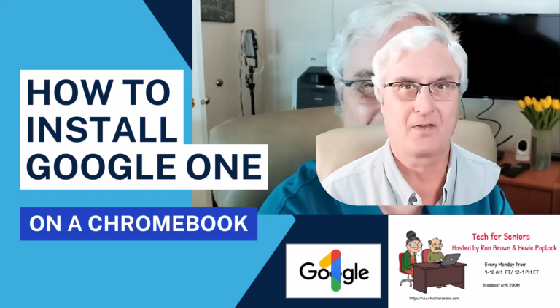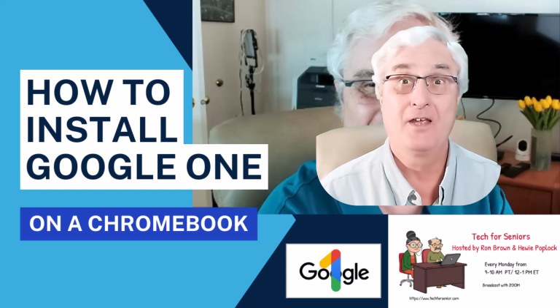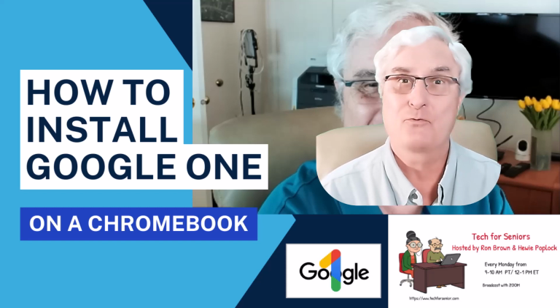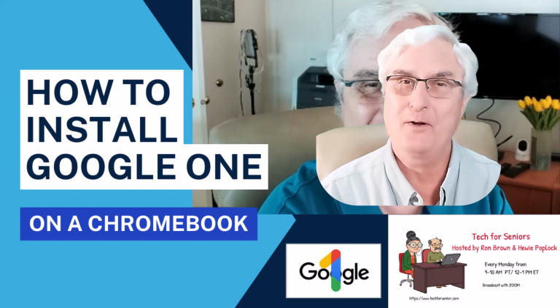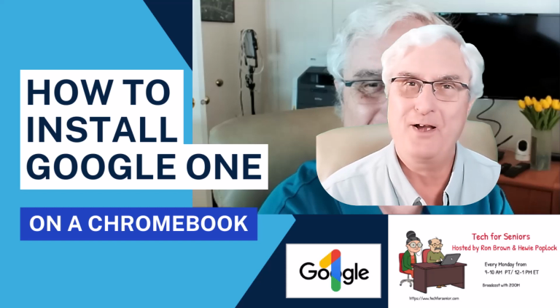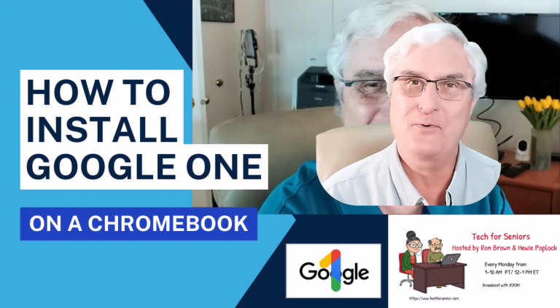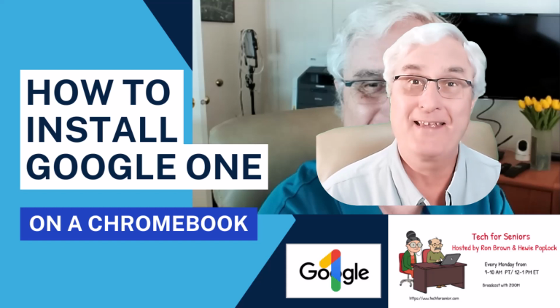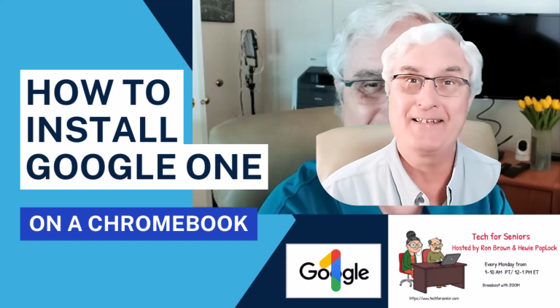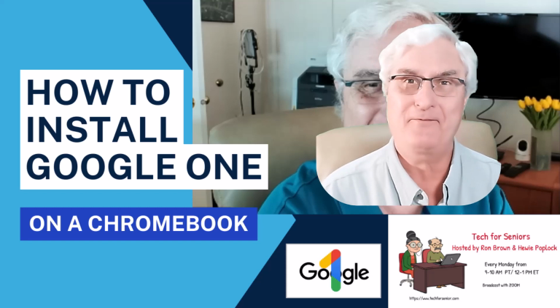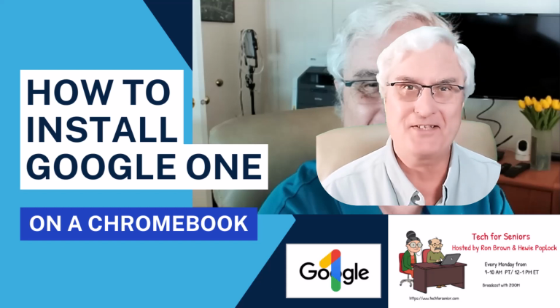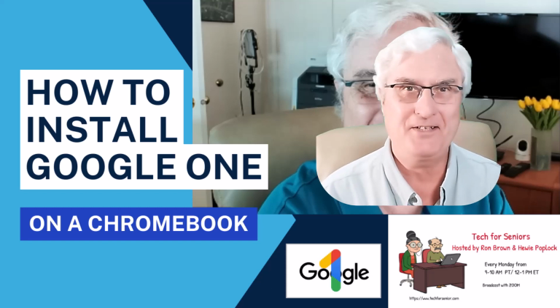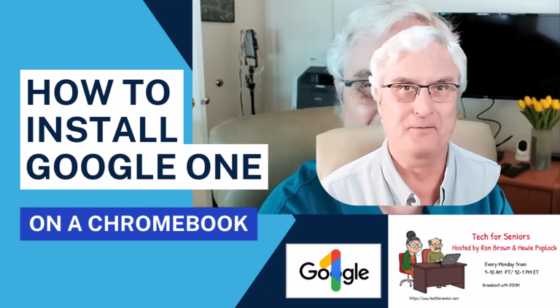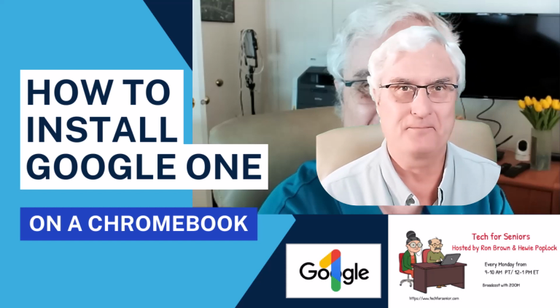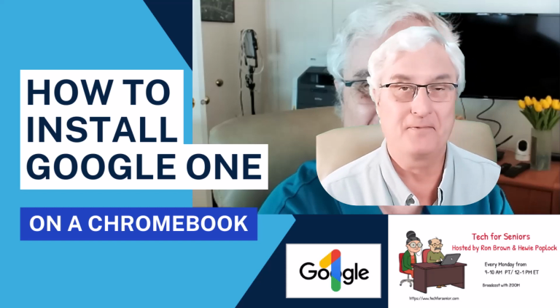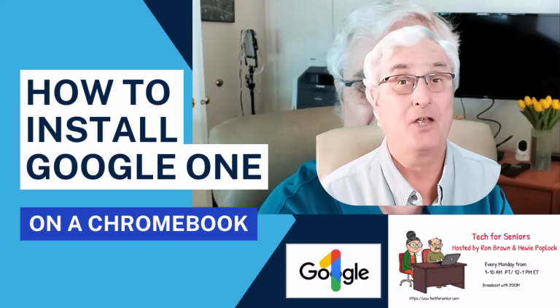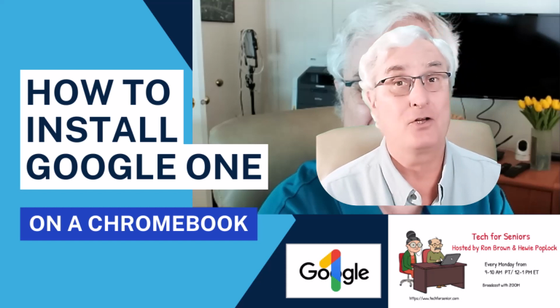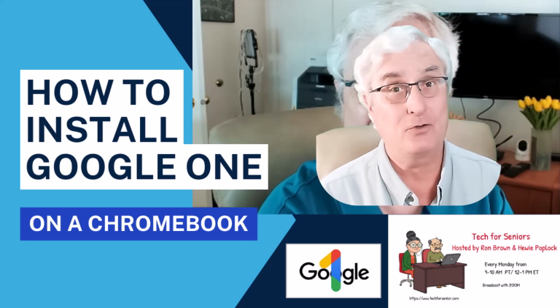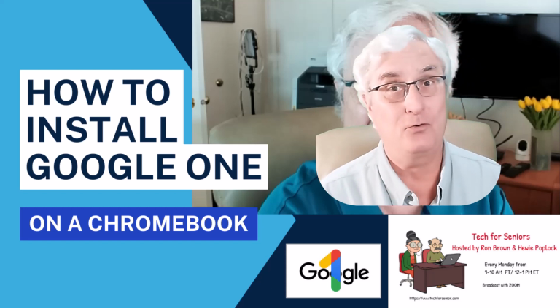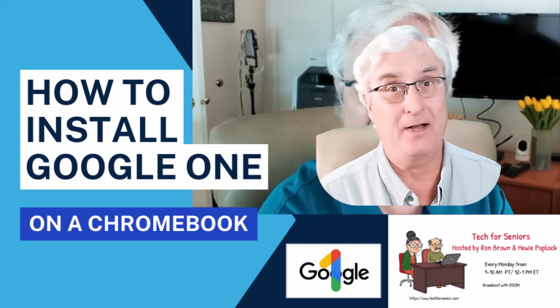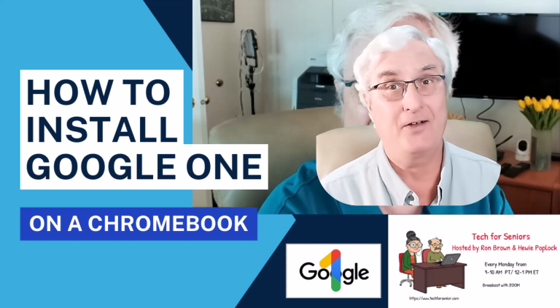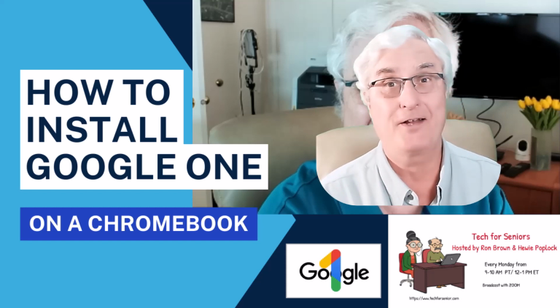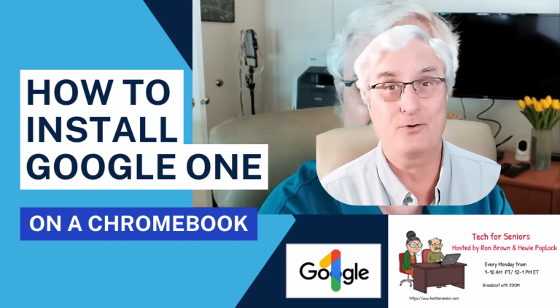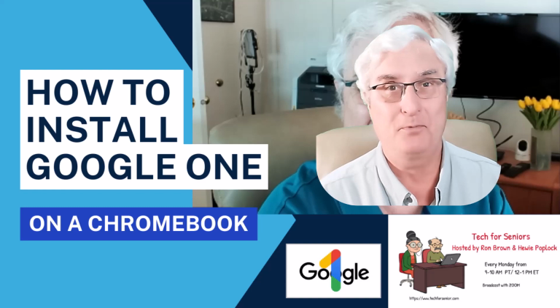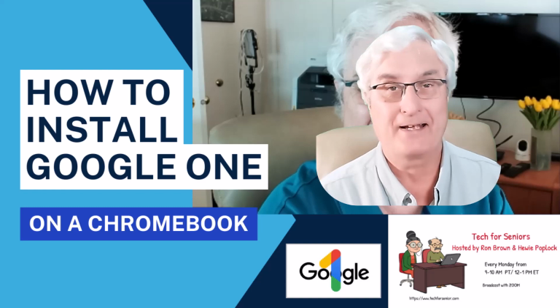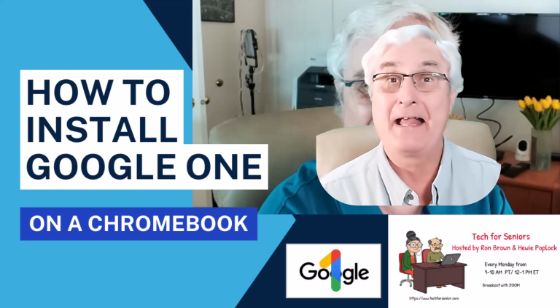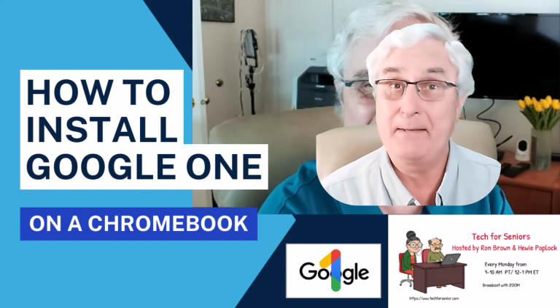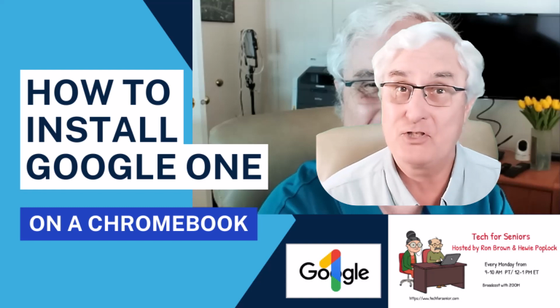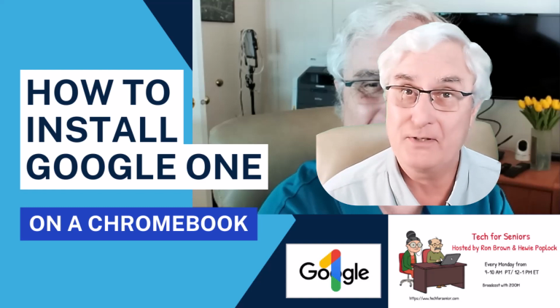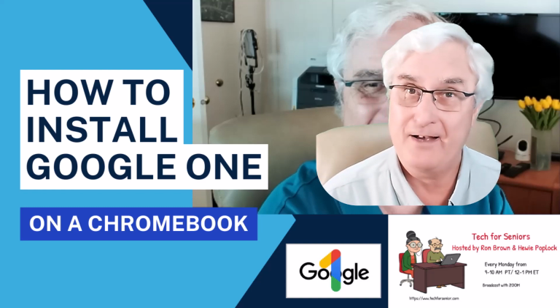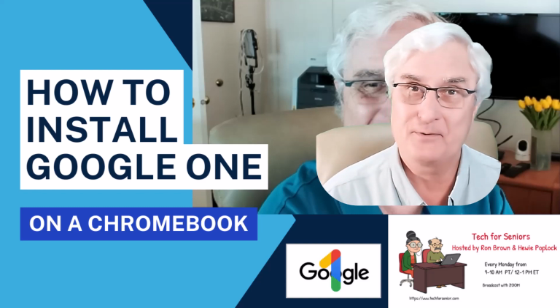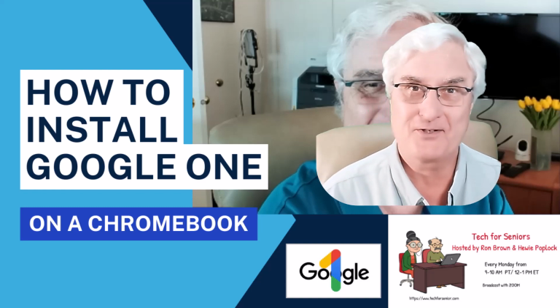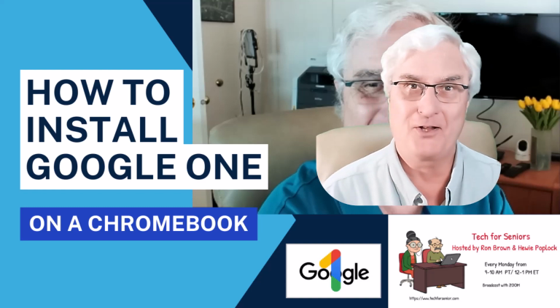Ron Brown with Tech4Seniors. Today we're looking at Google One on a Chromebook. Let me show you how to install it.